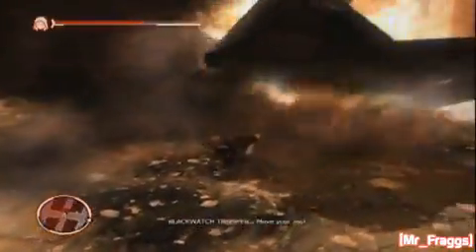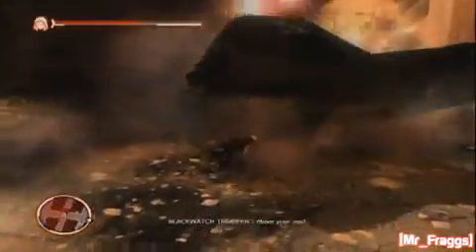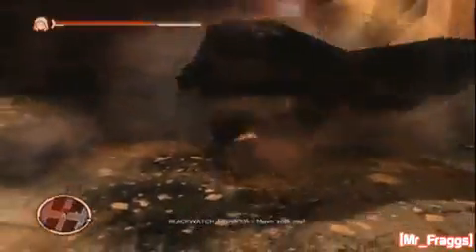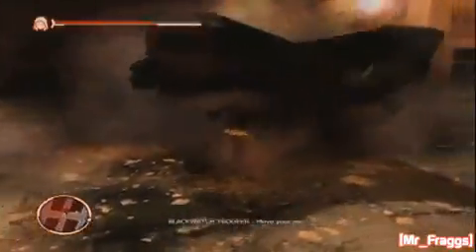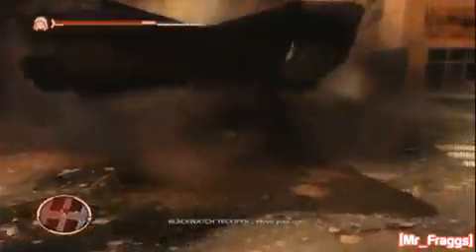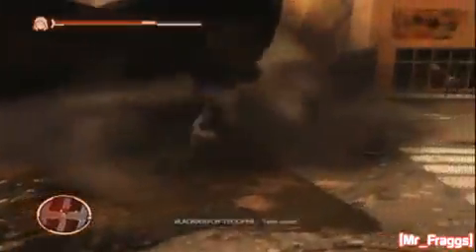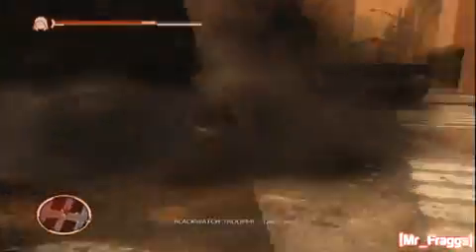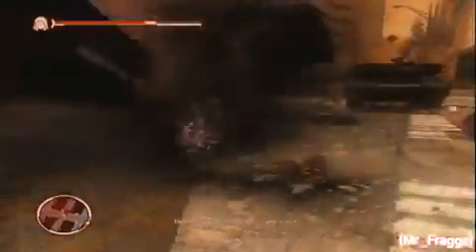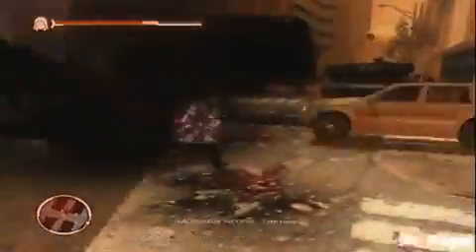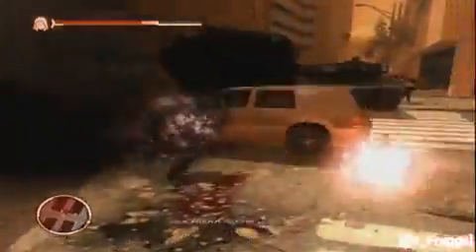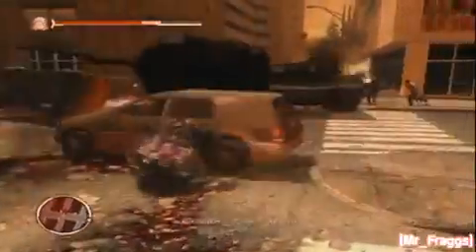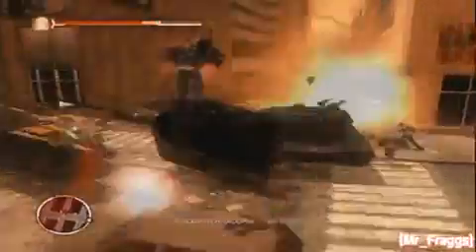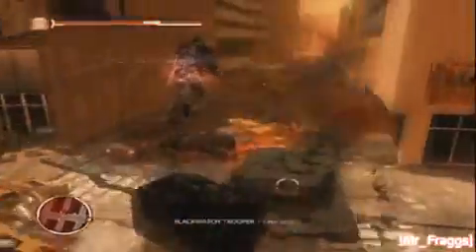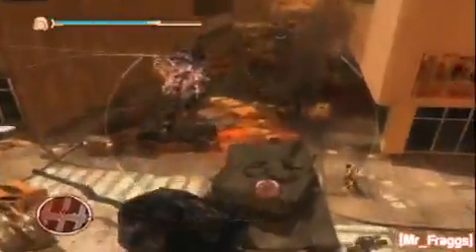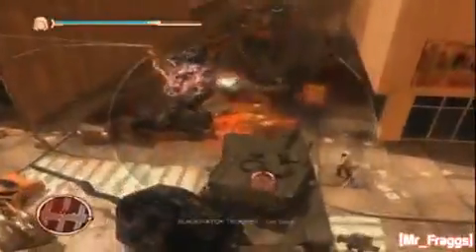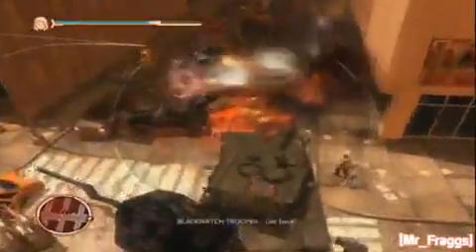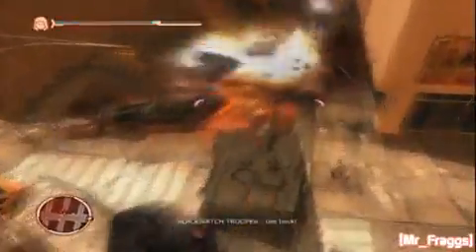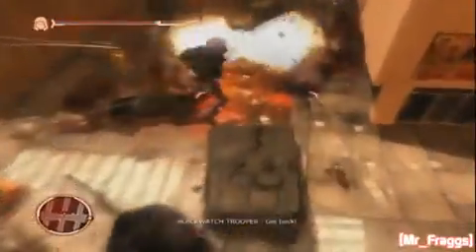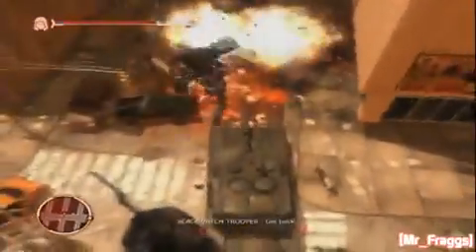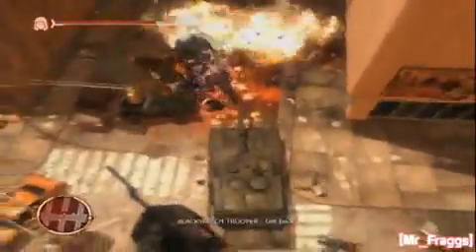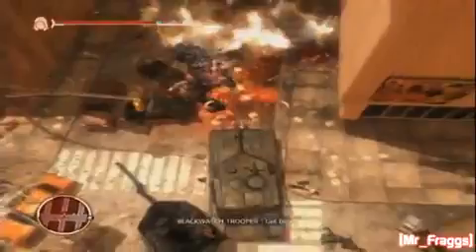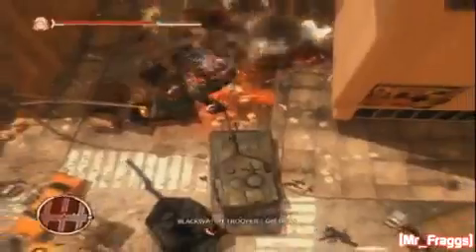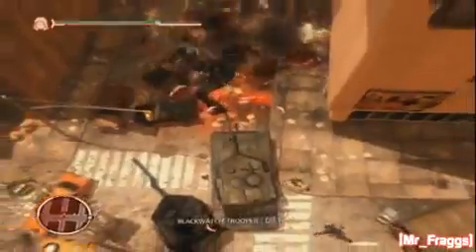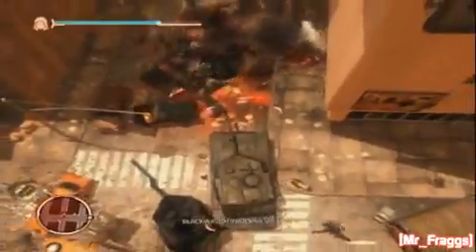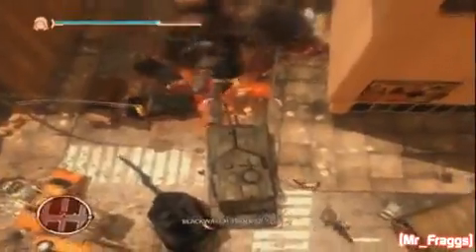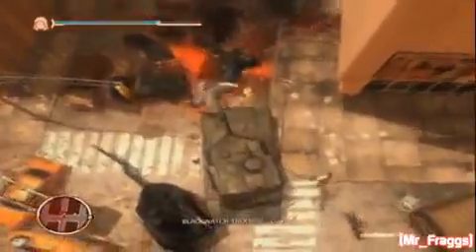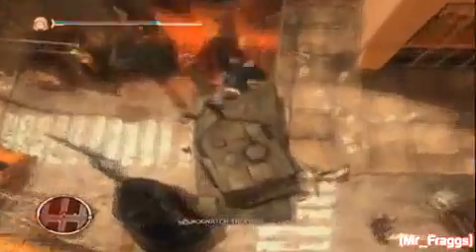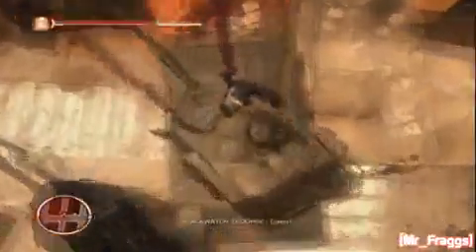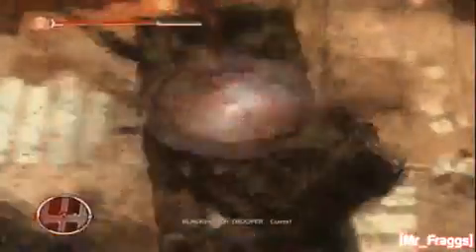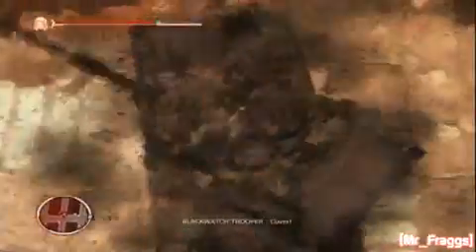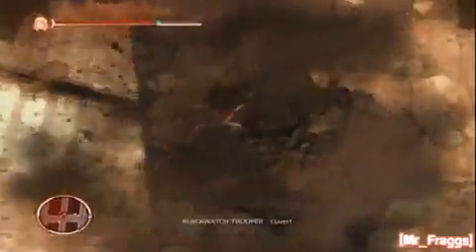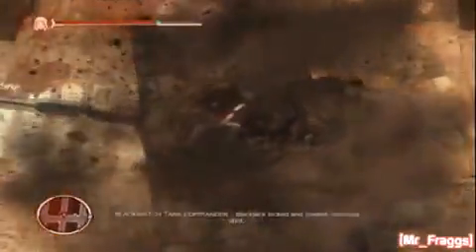You've got your health bar on the top left and your mini map on the bottom left — that's really all you need.